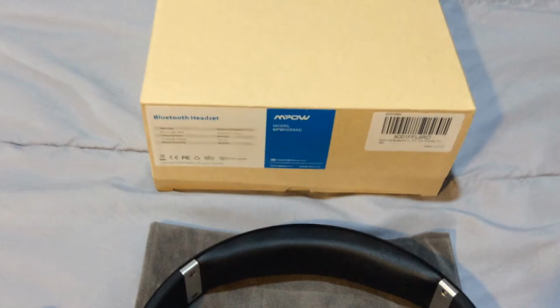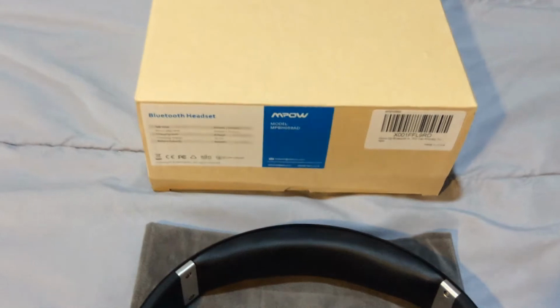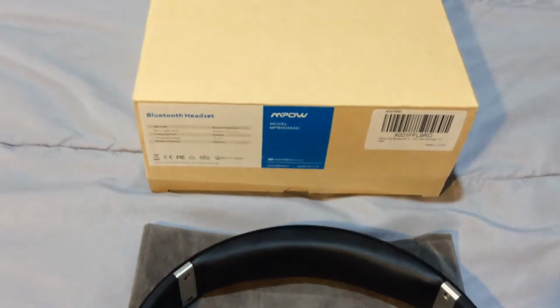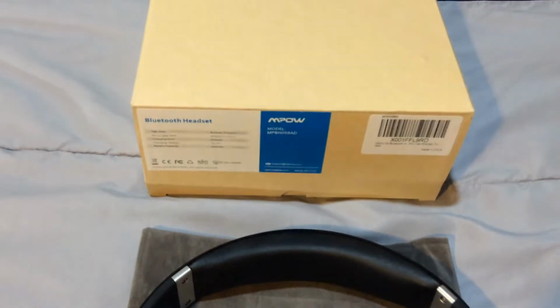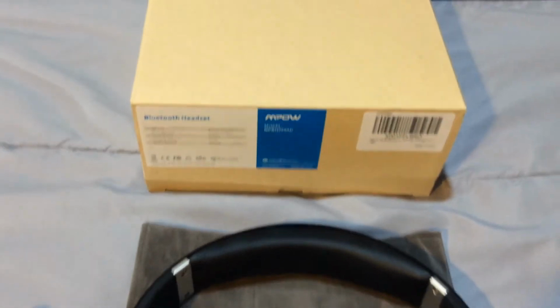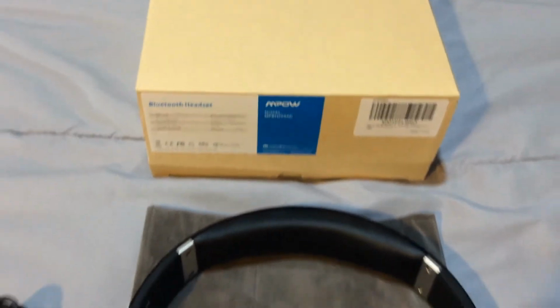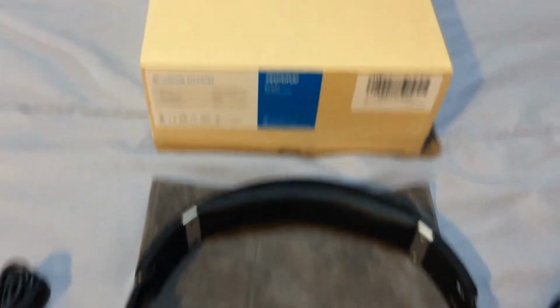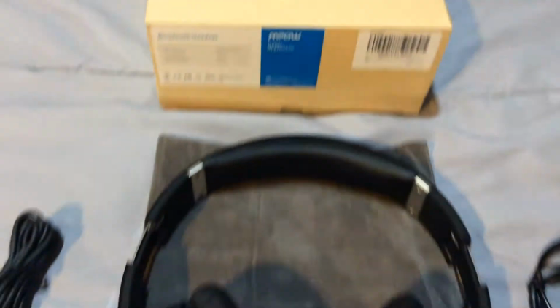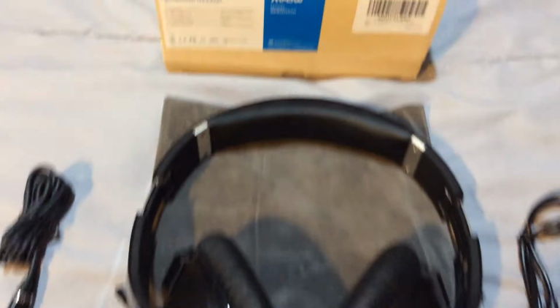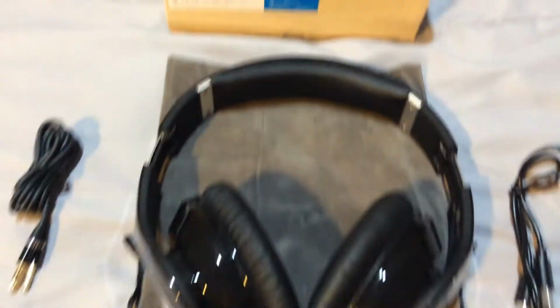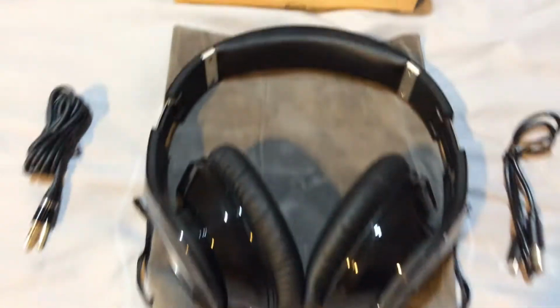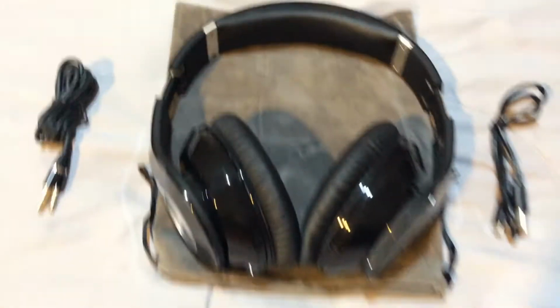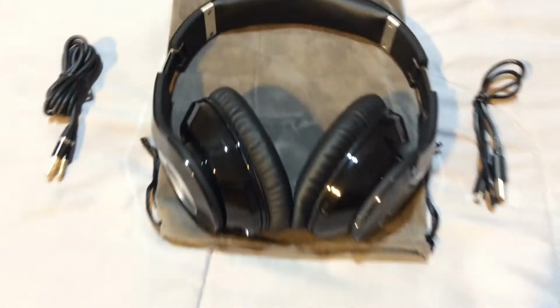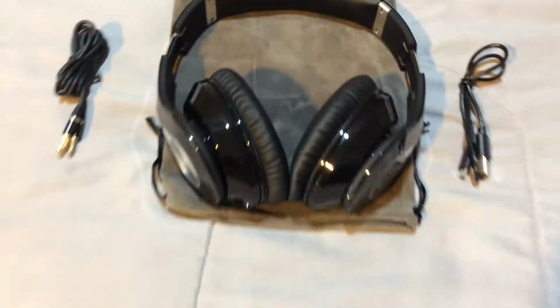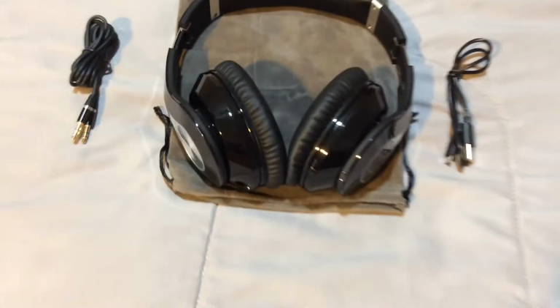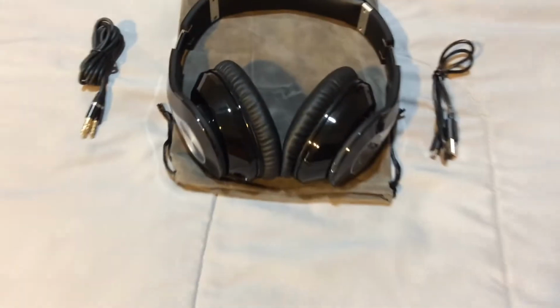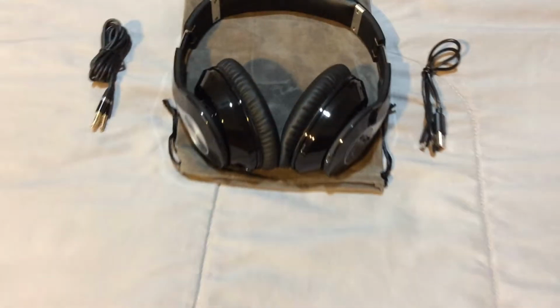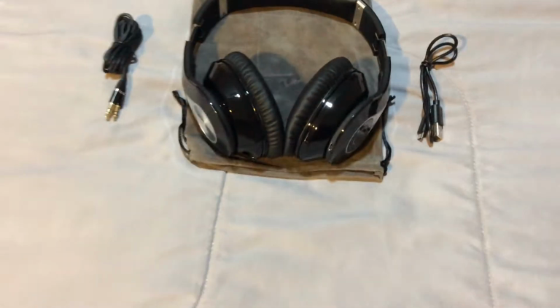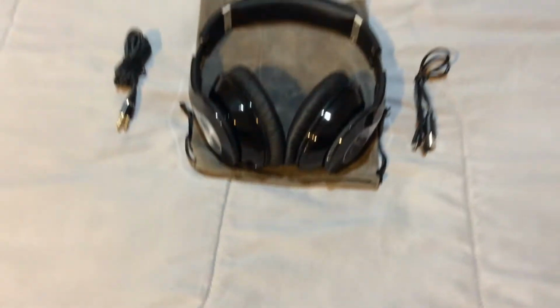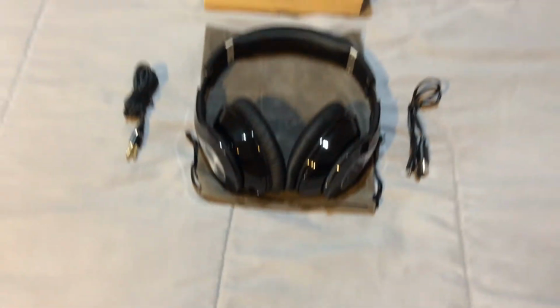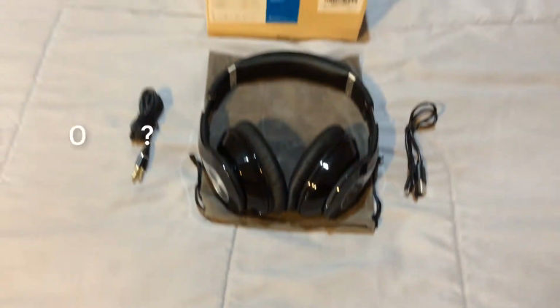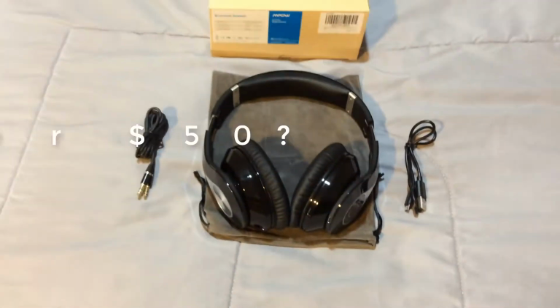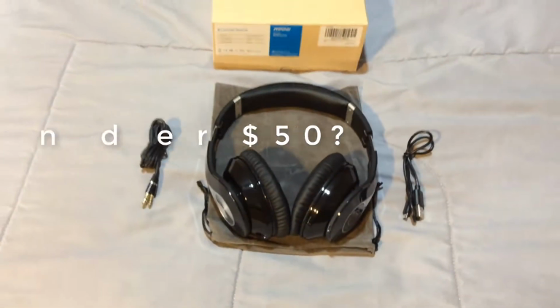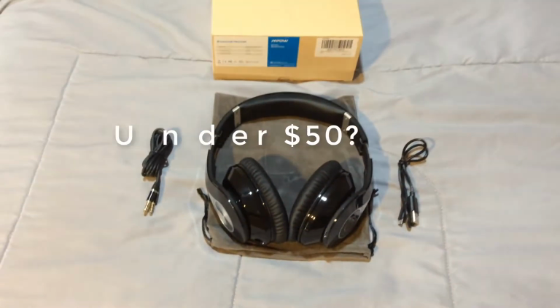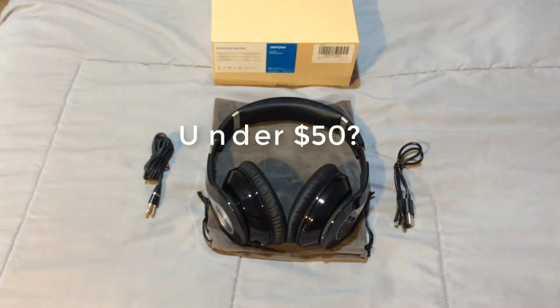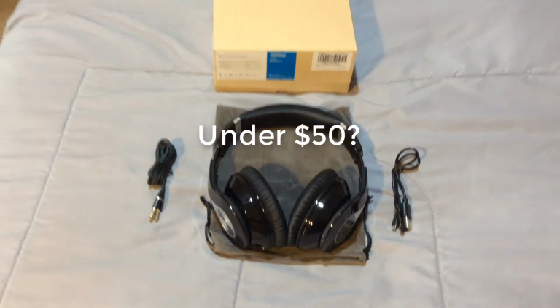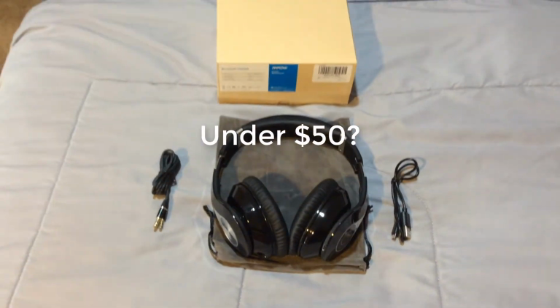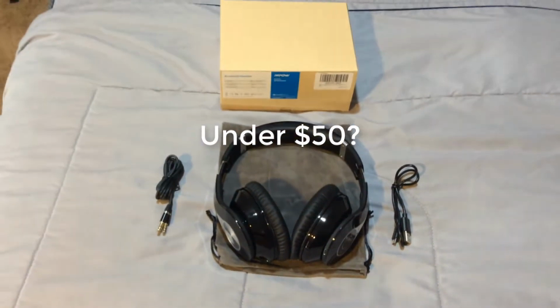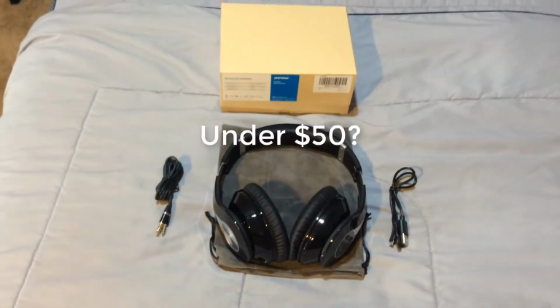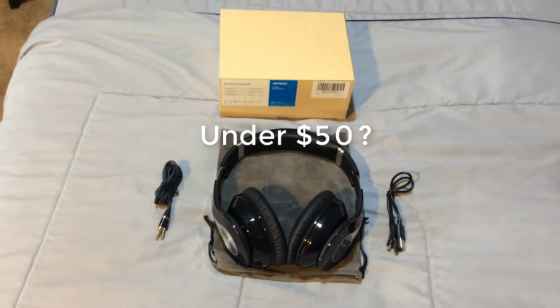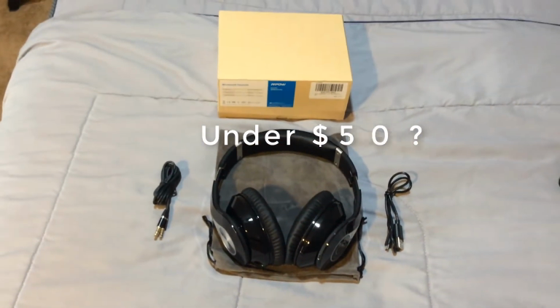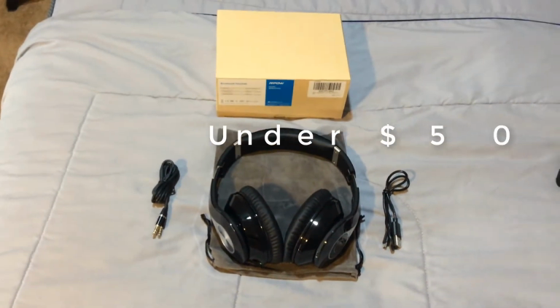So how good are a pair of $50 Bluetooth headphones? Well, let's find out.